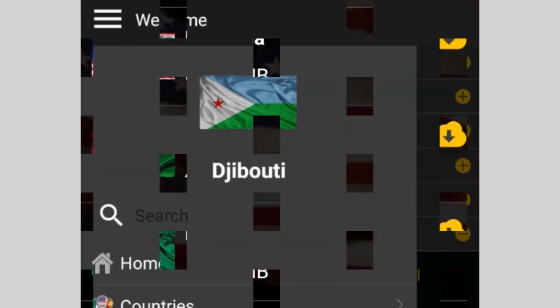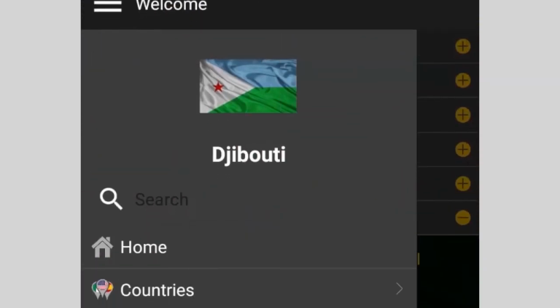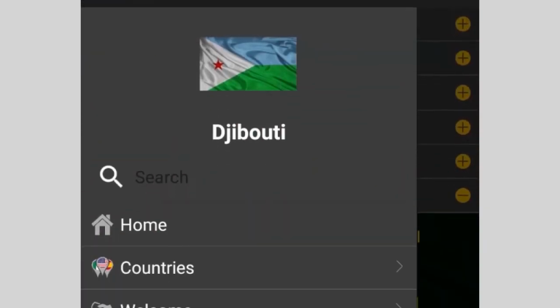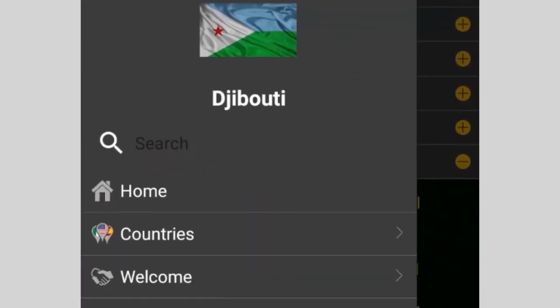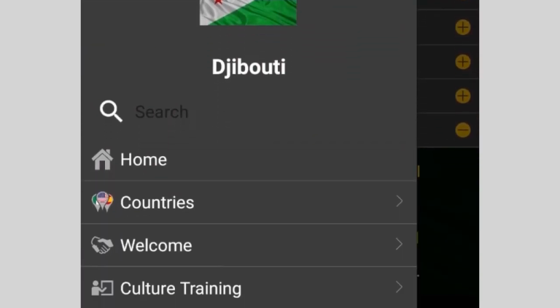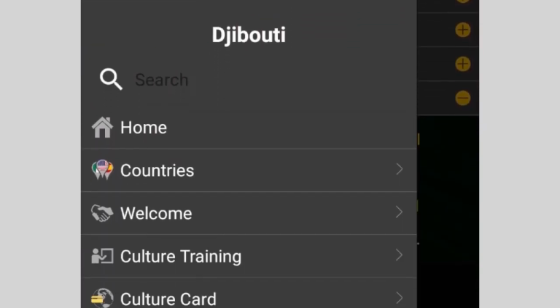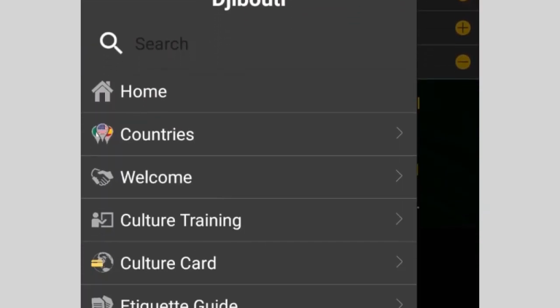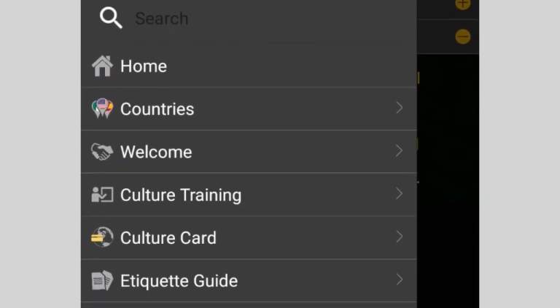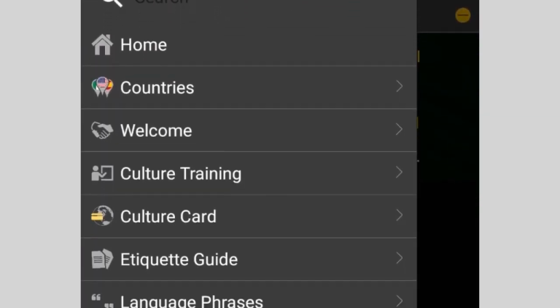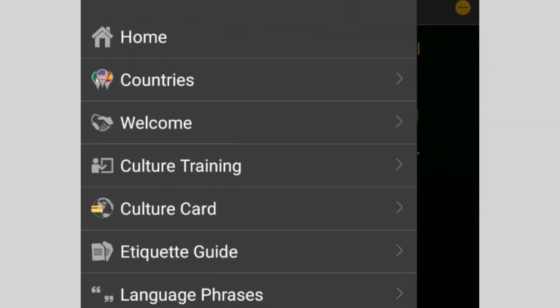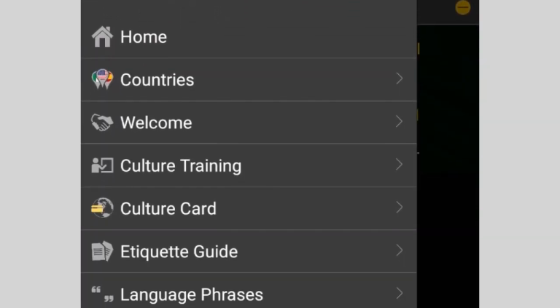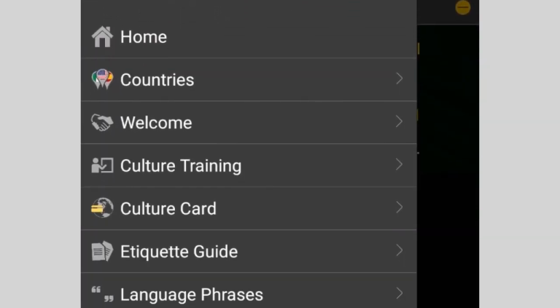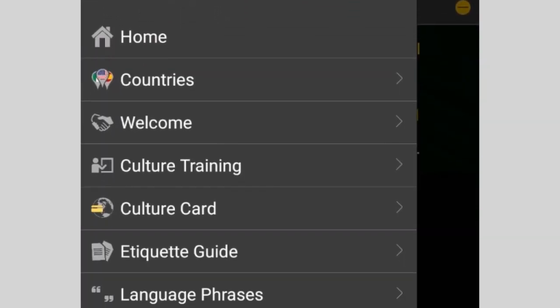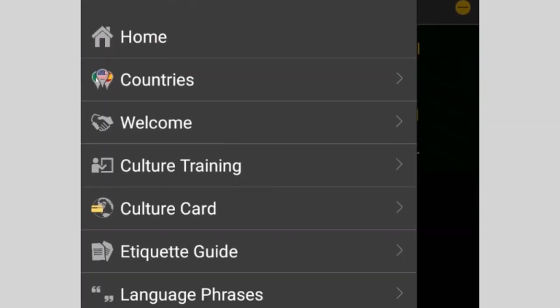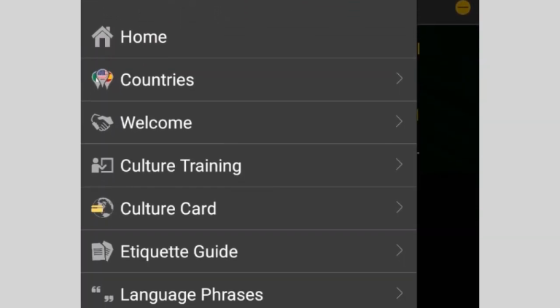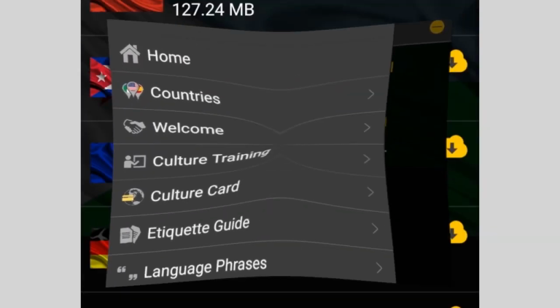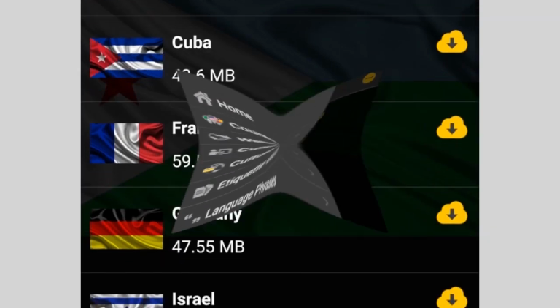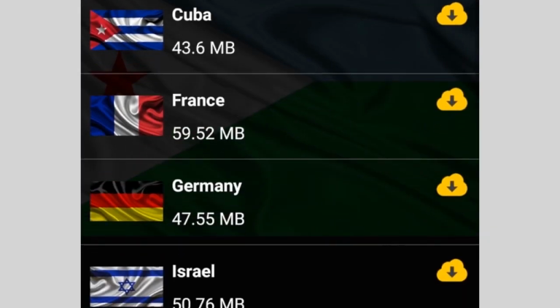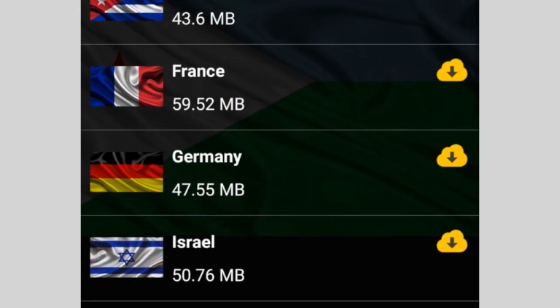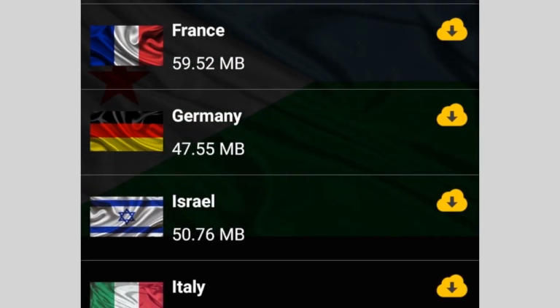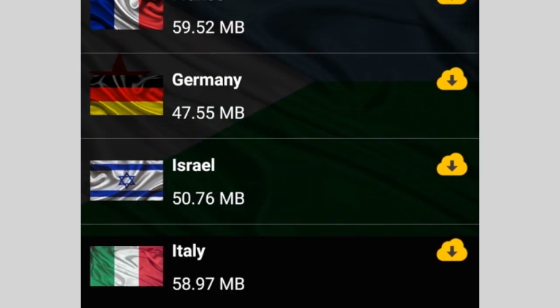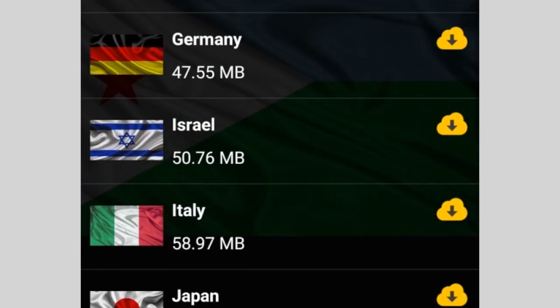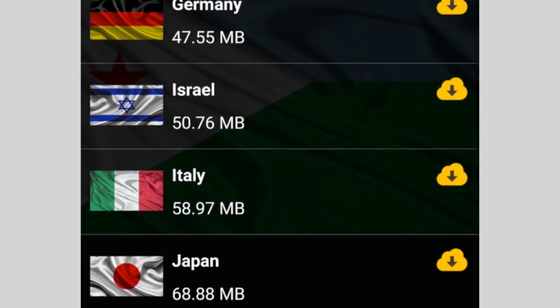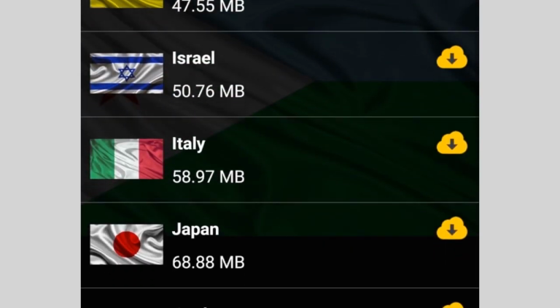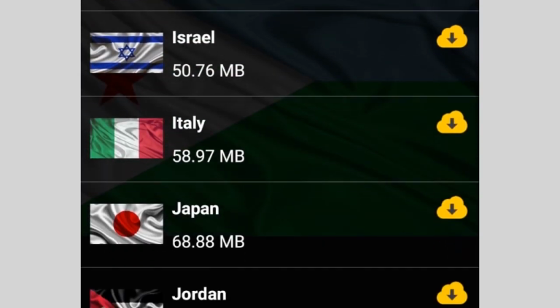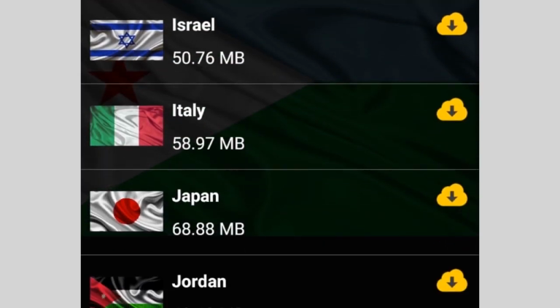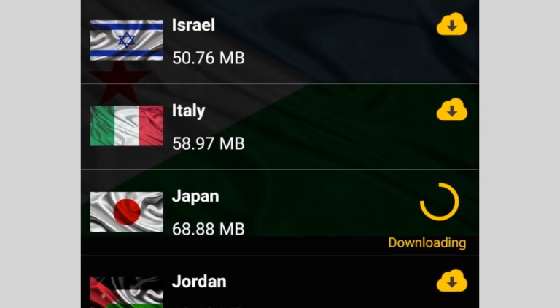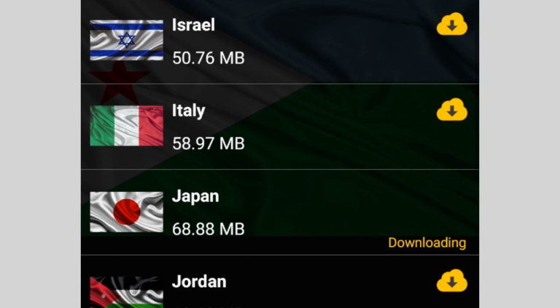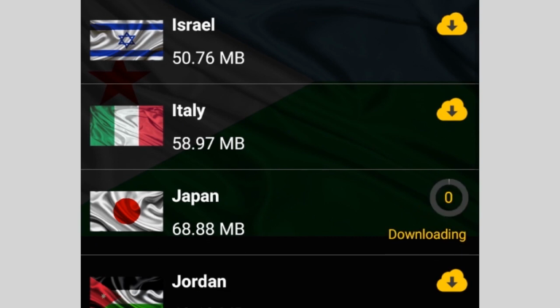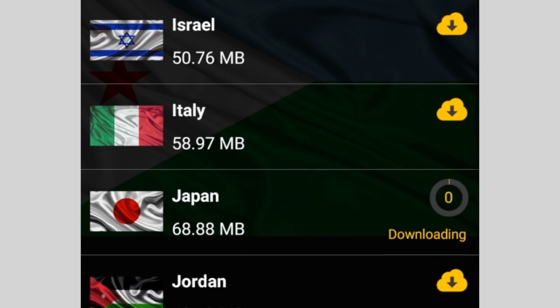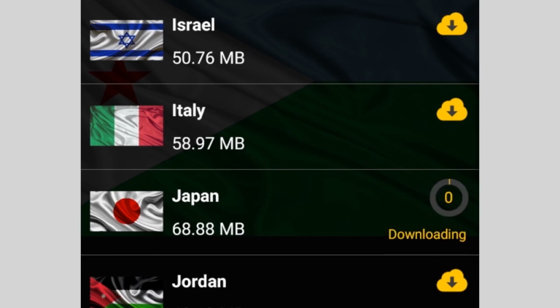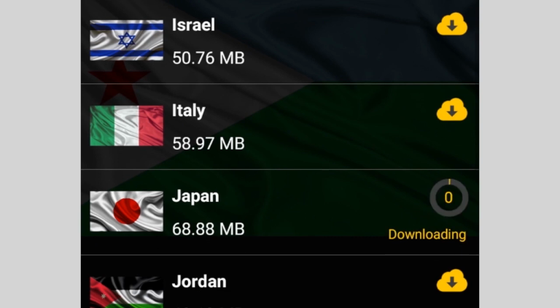Deploying to Djibouti? We have you covered. PCSing to Japan? Download the app.